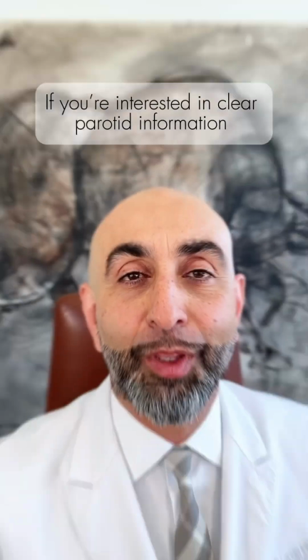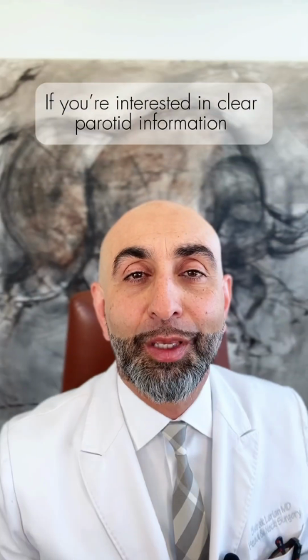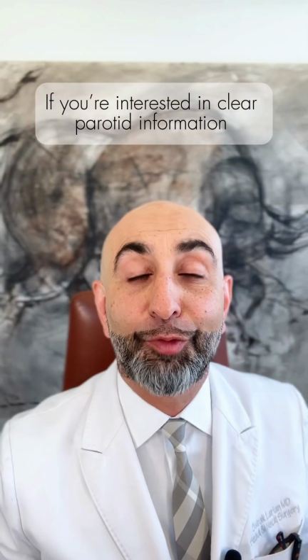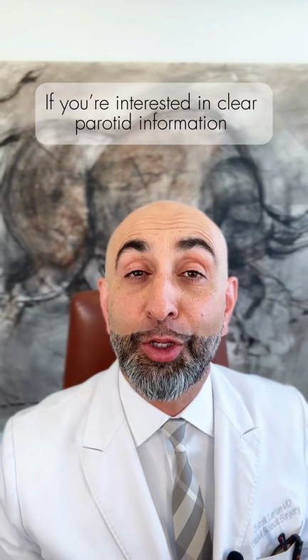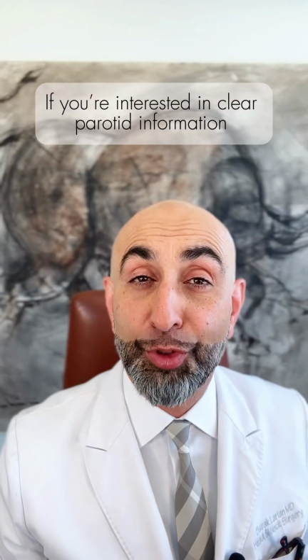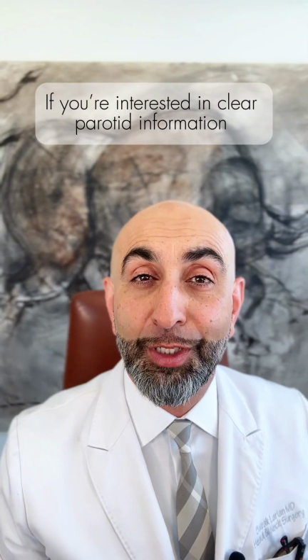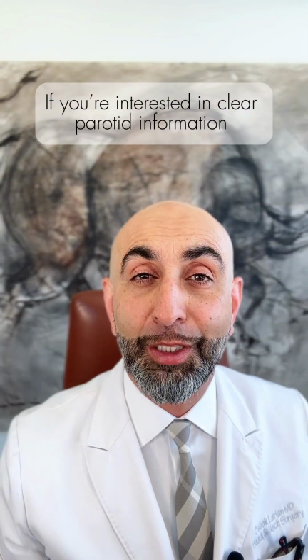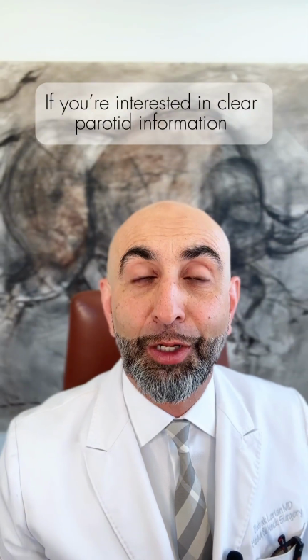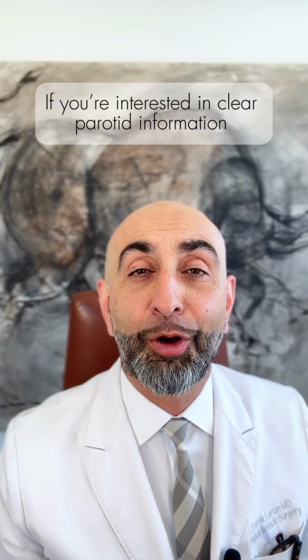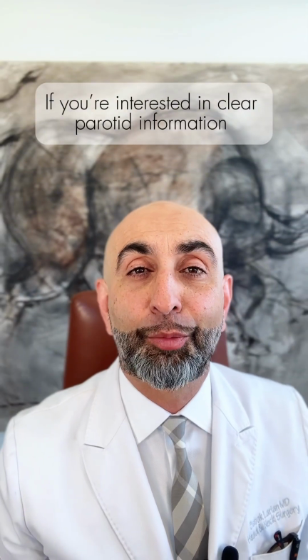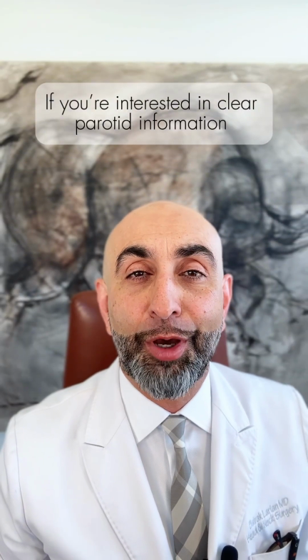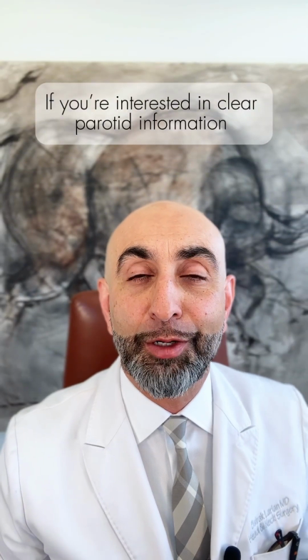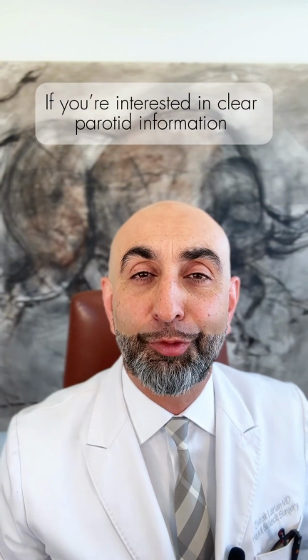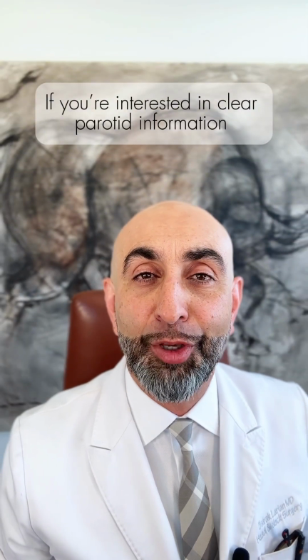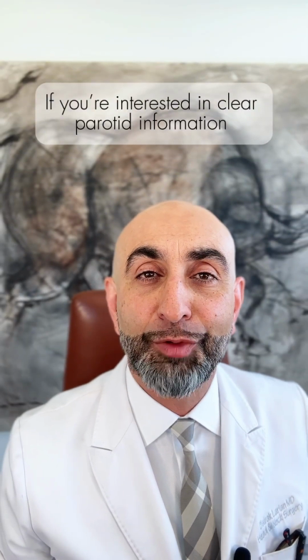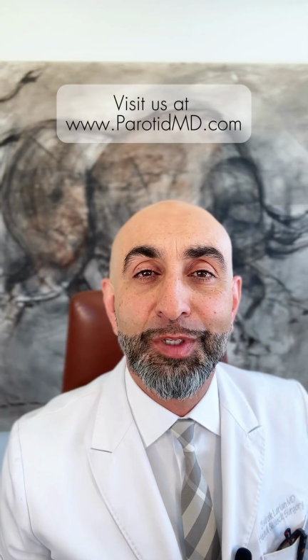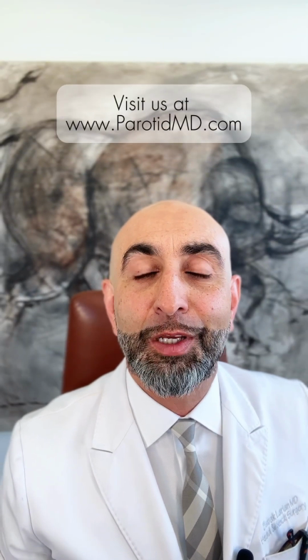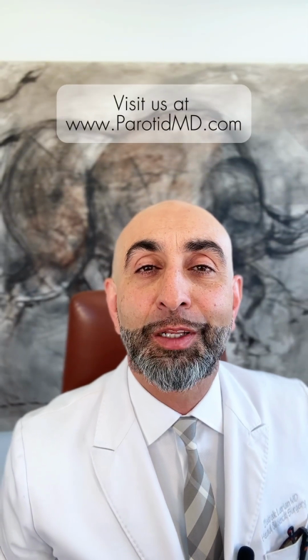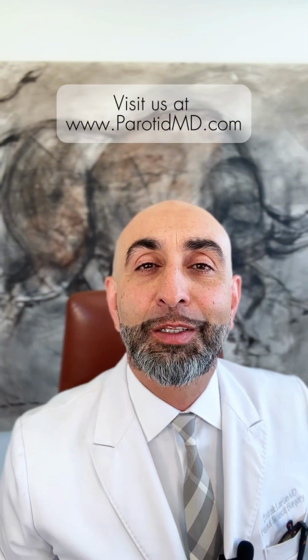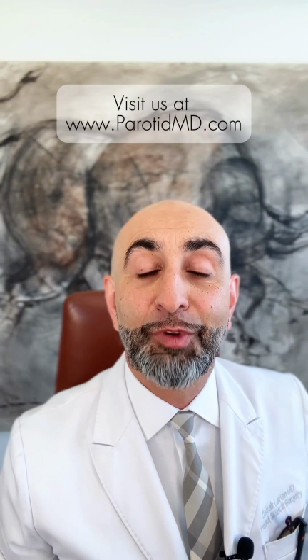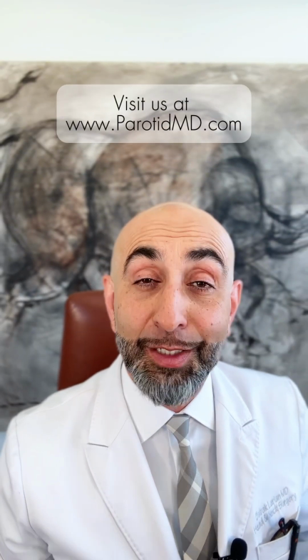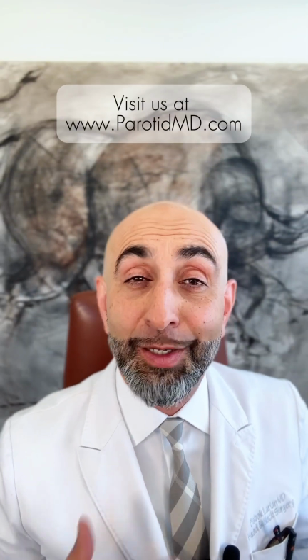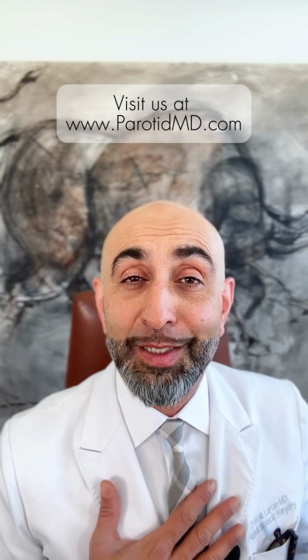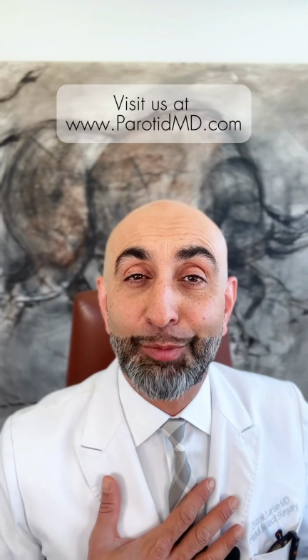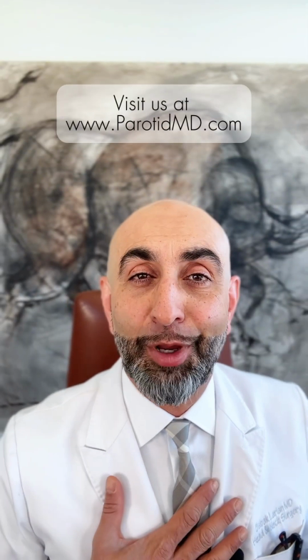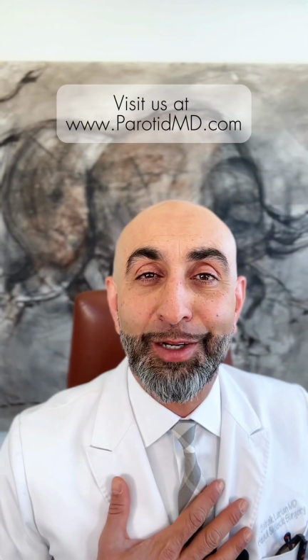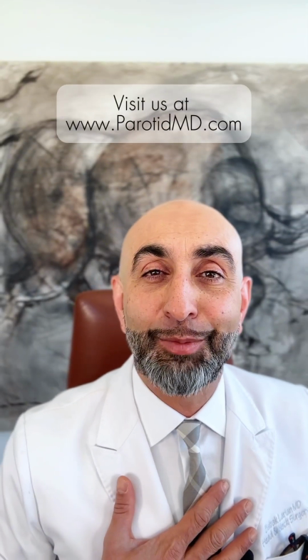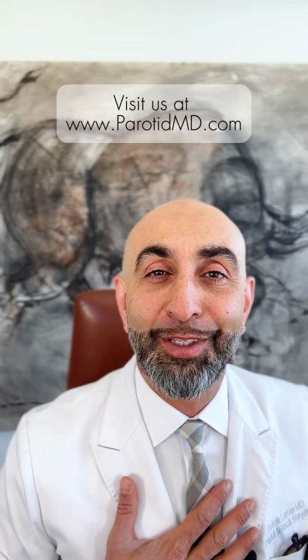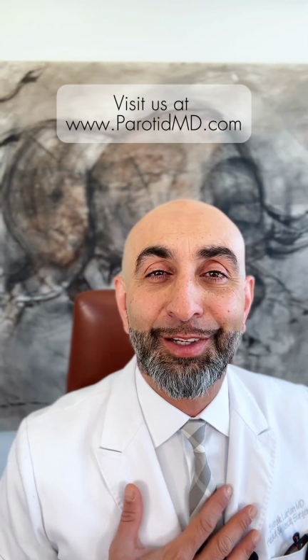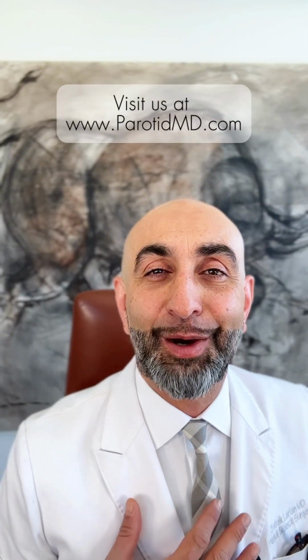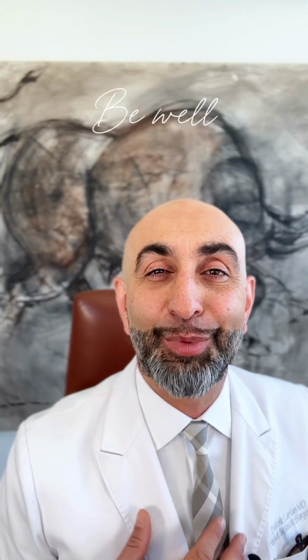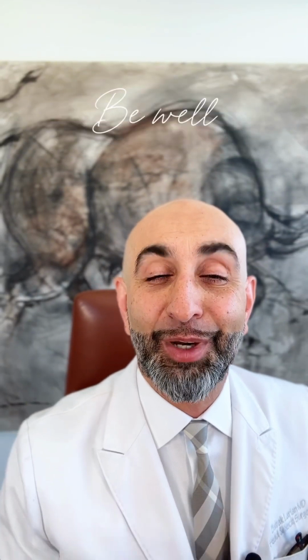If you're interested in clear parotid information, visit us at www.parotidmd.com. Be well.